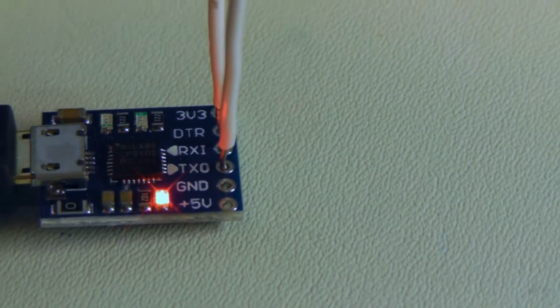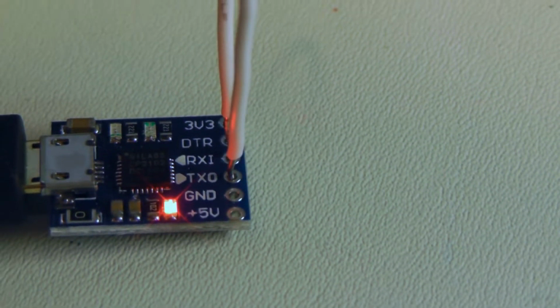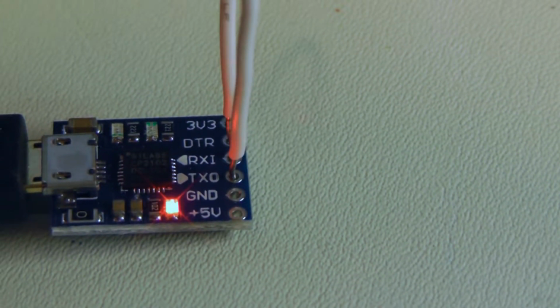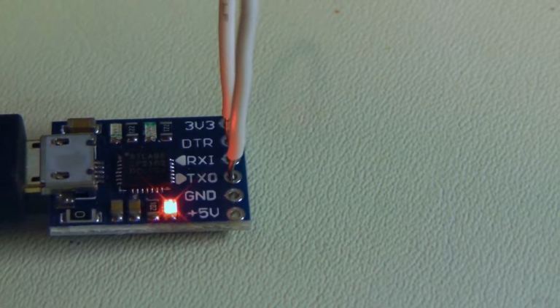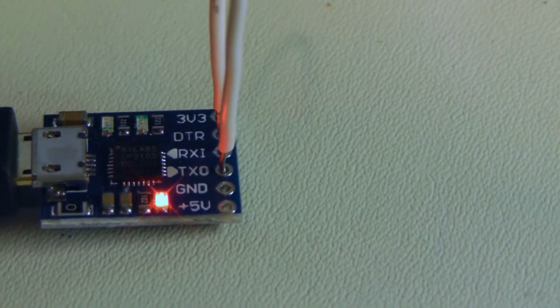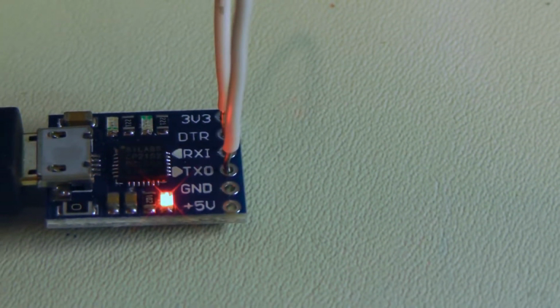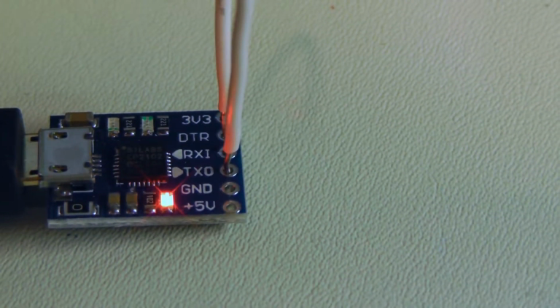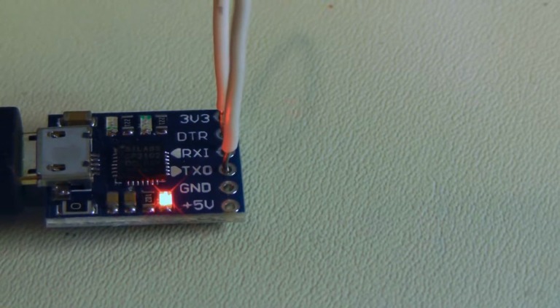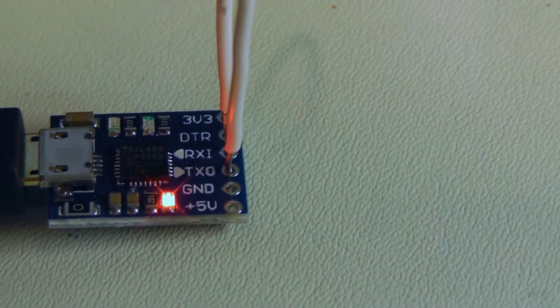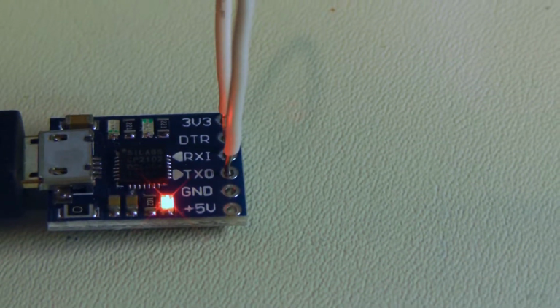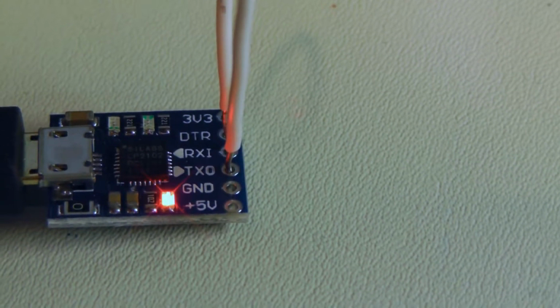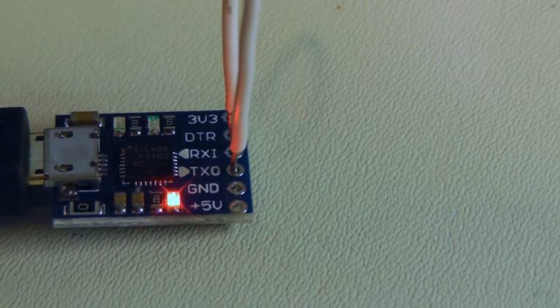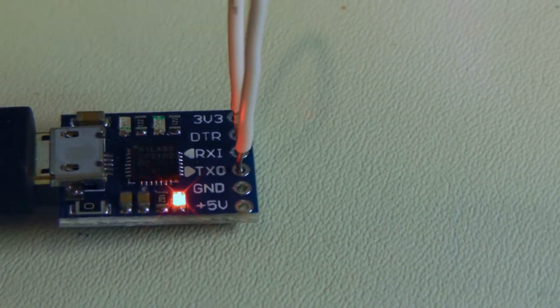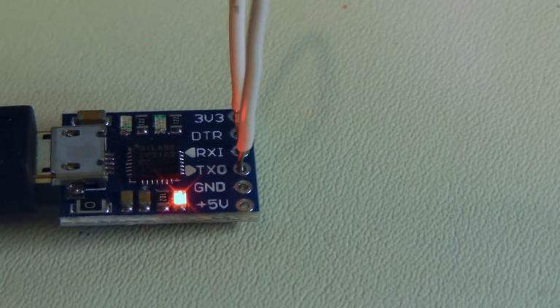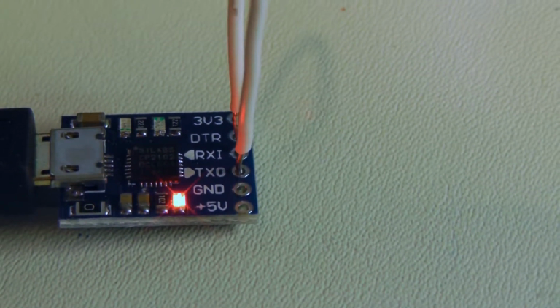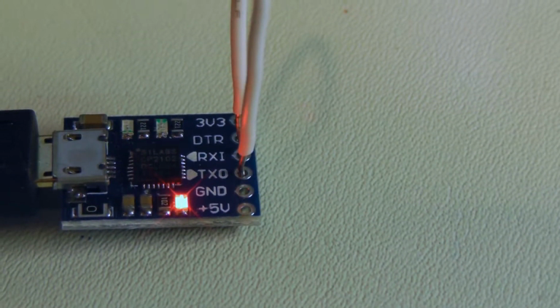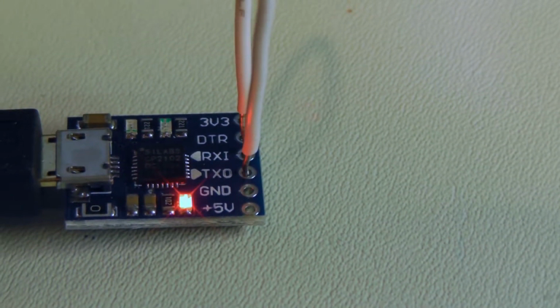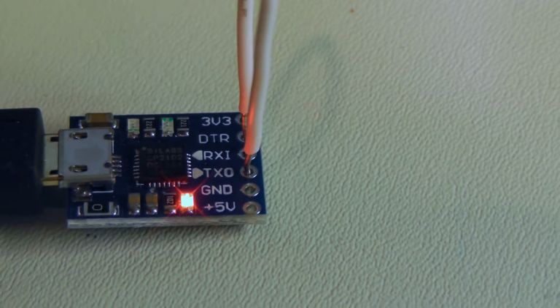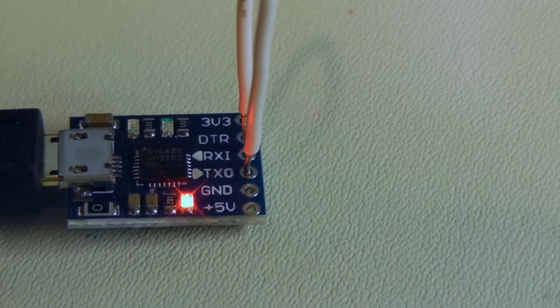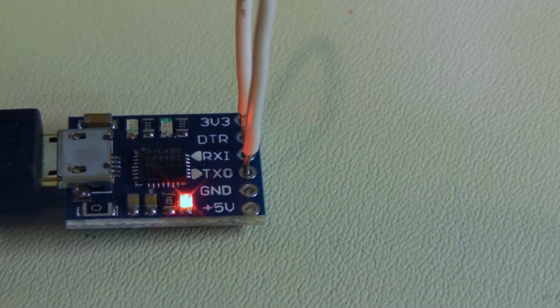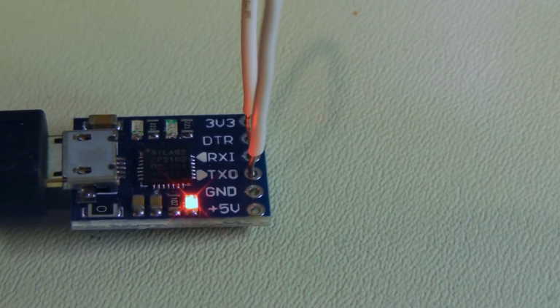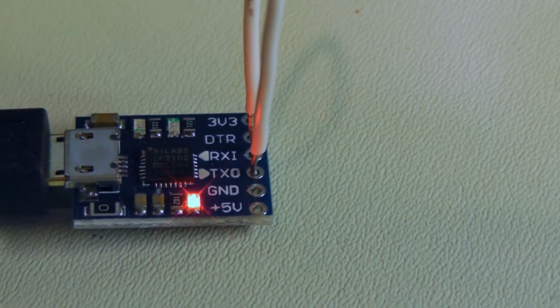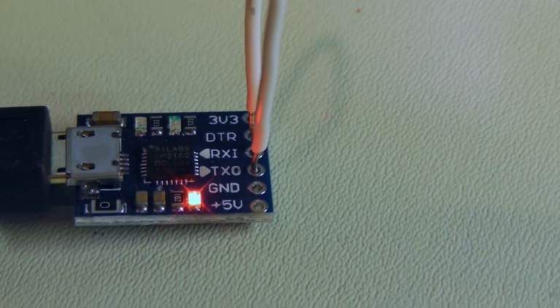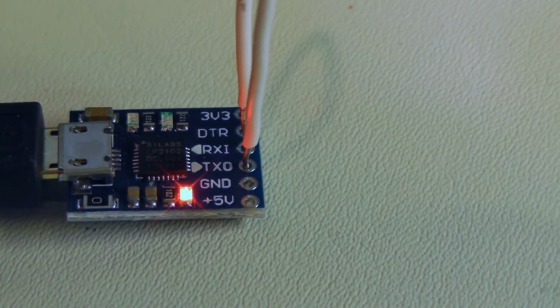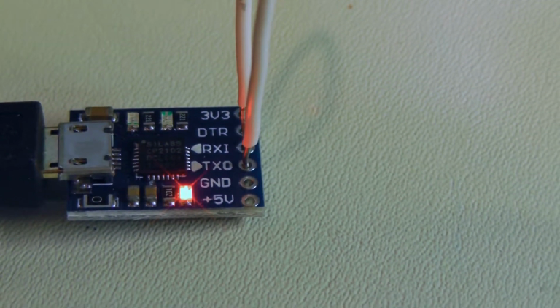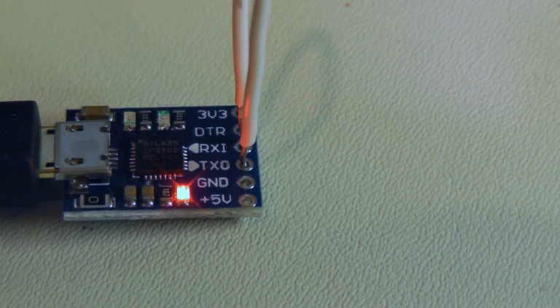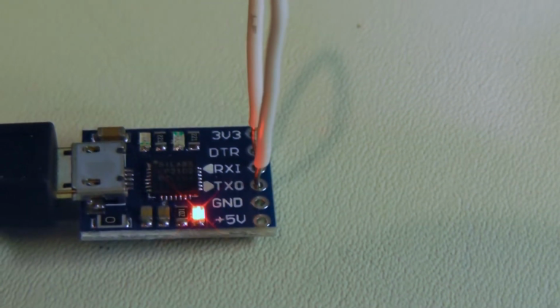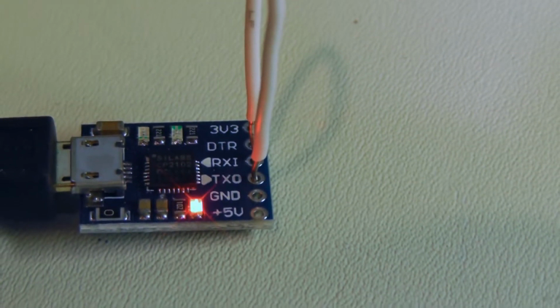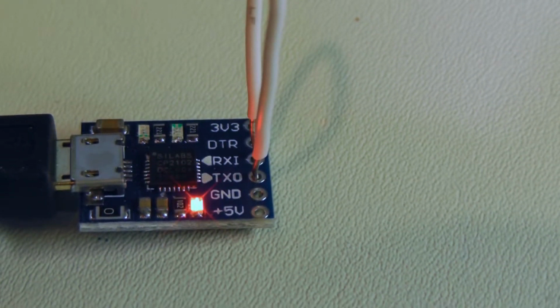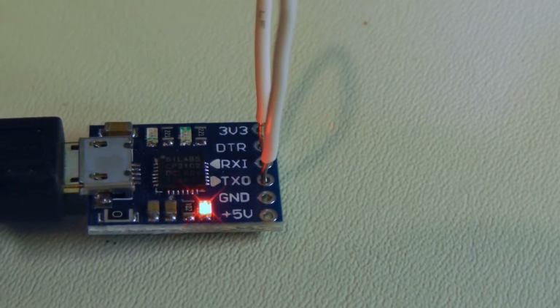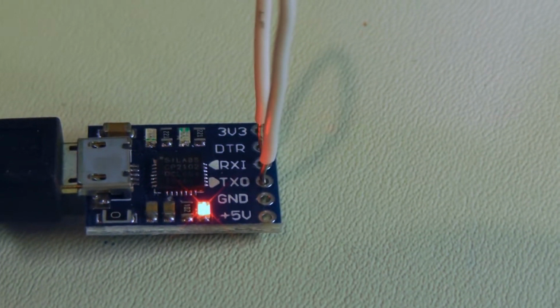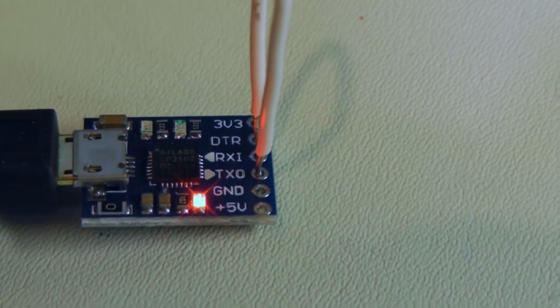Here you go — a quick way to test the module without any external devices. Hope this helps. Cheers!